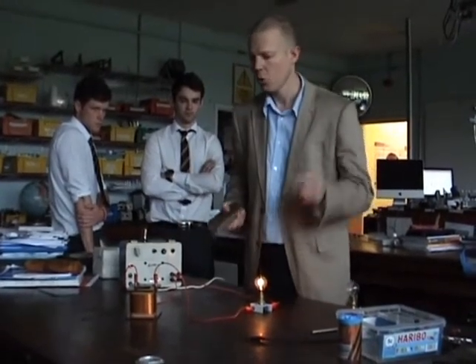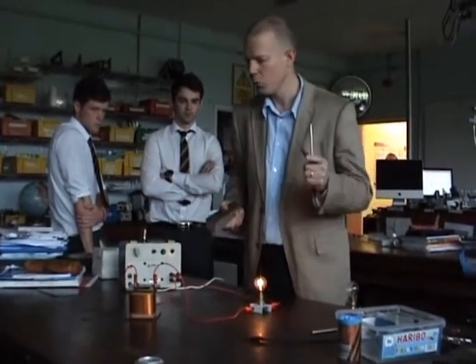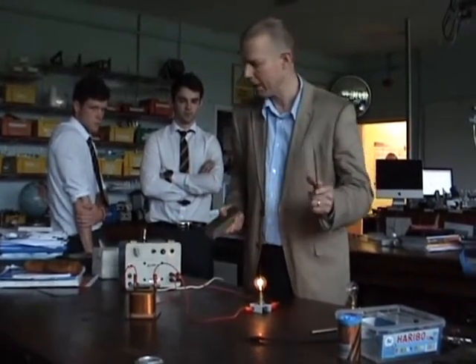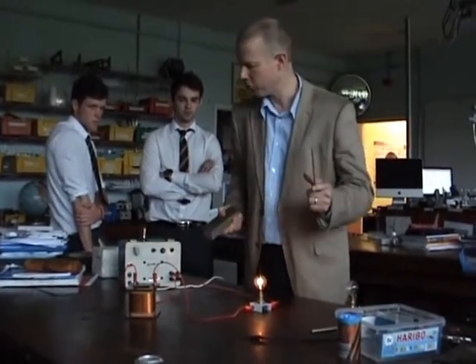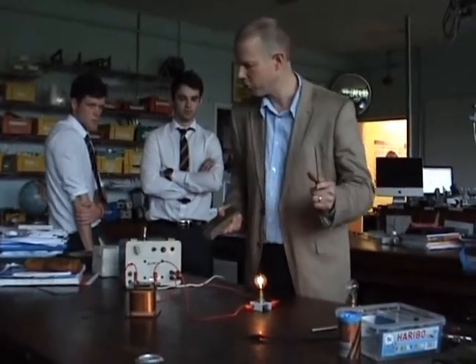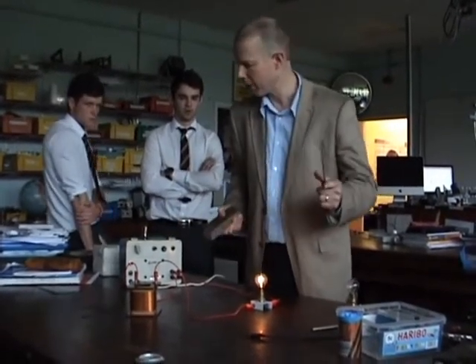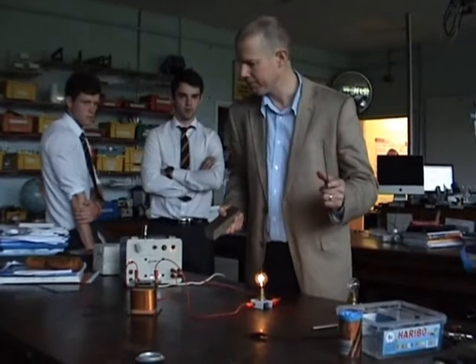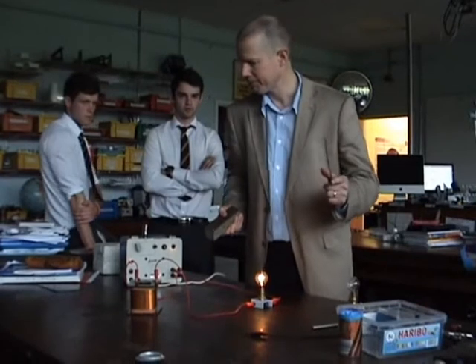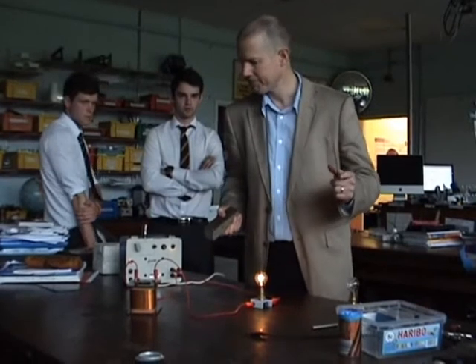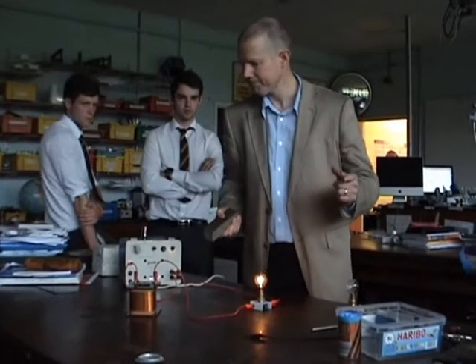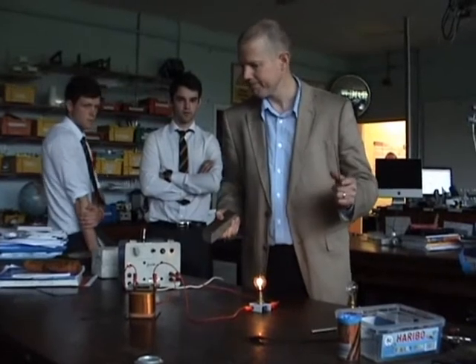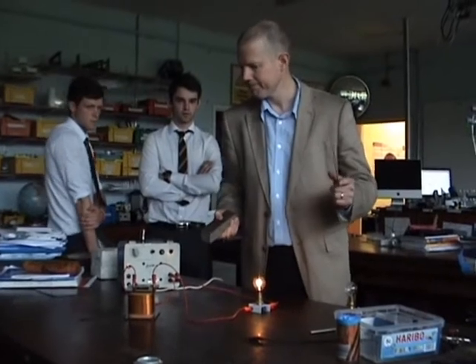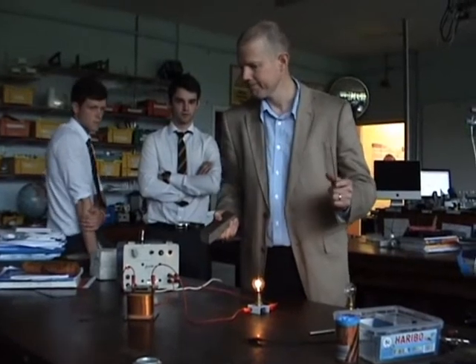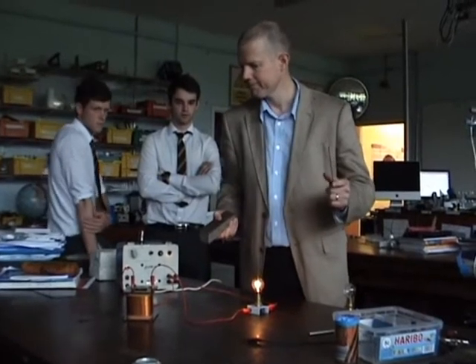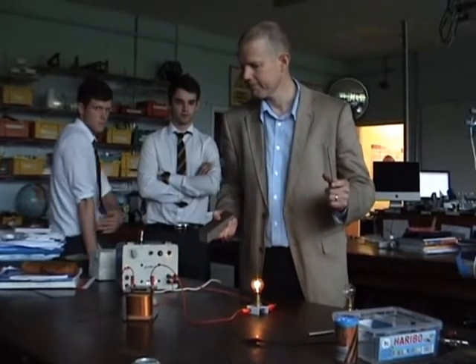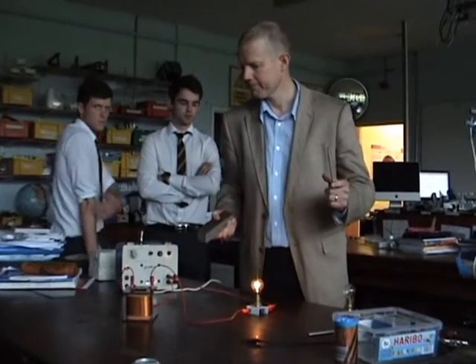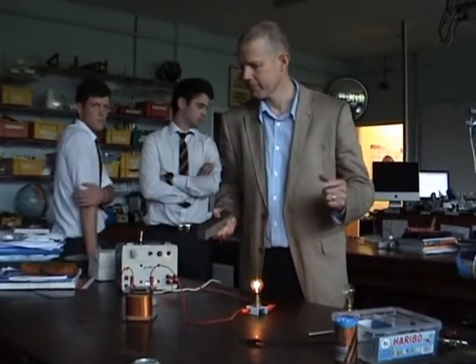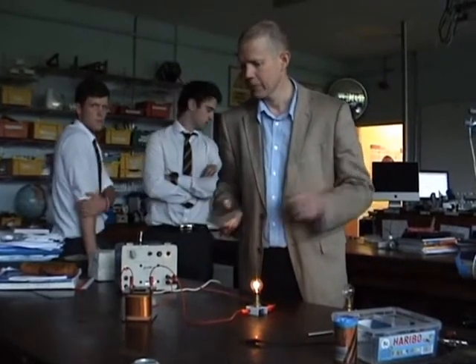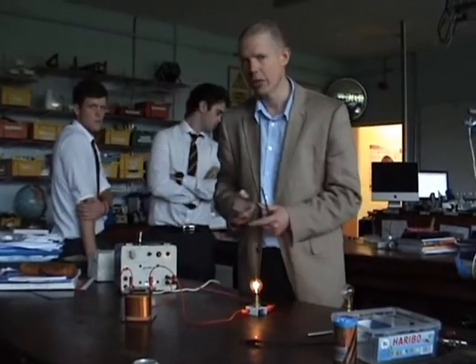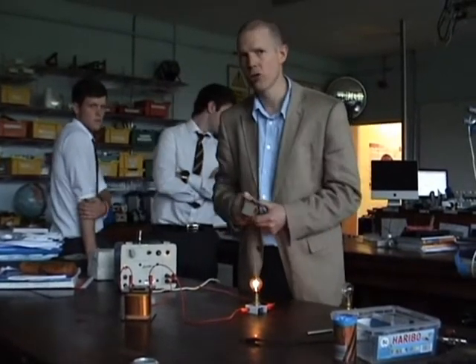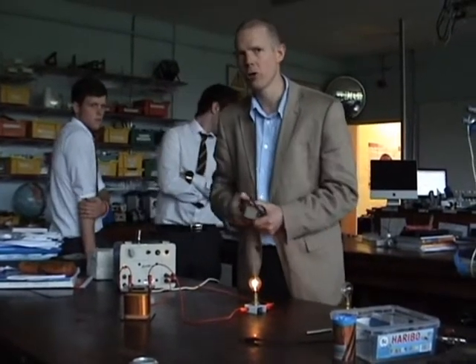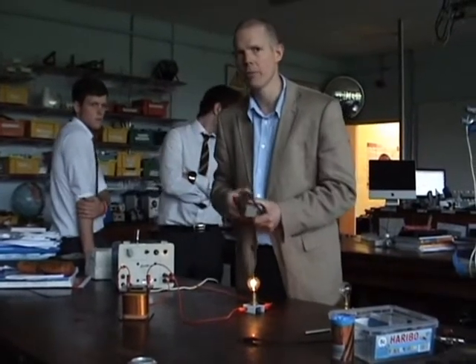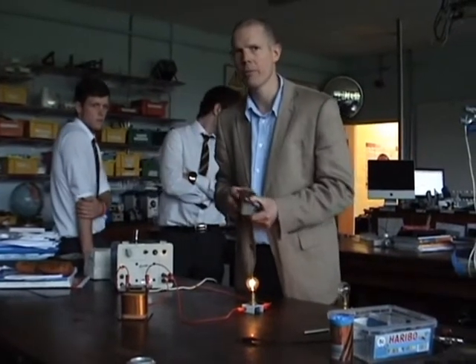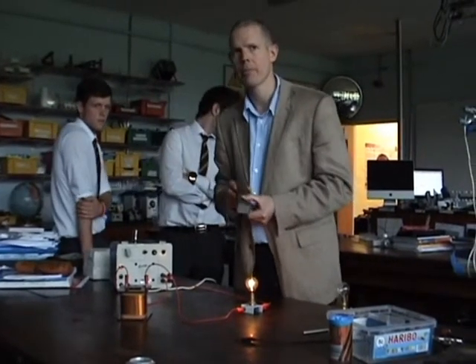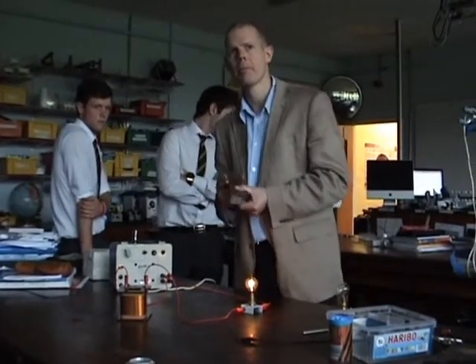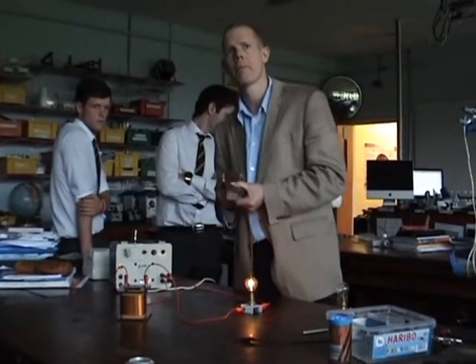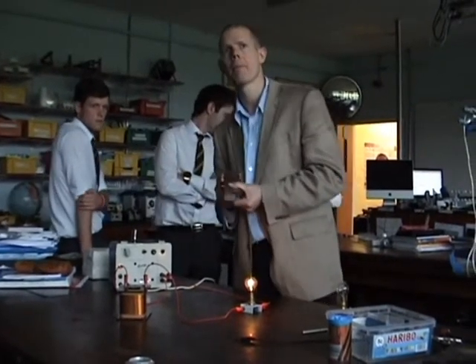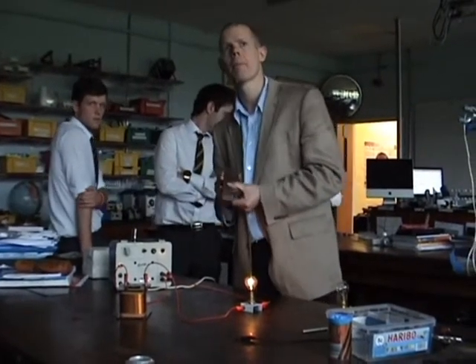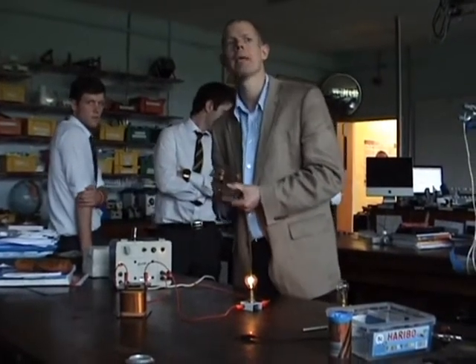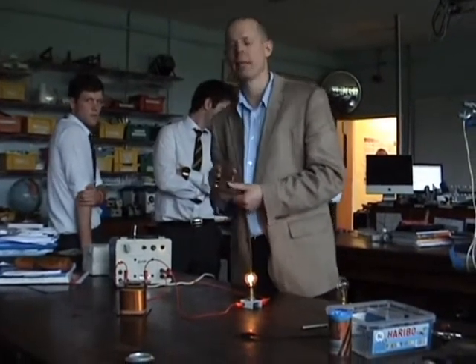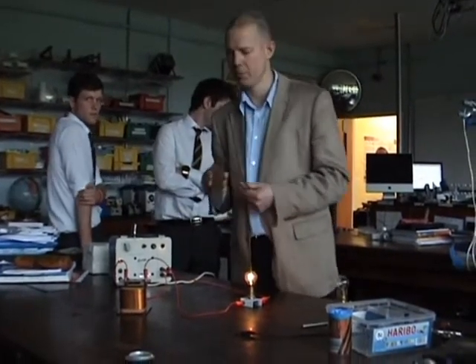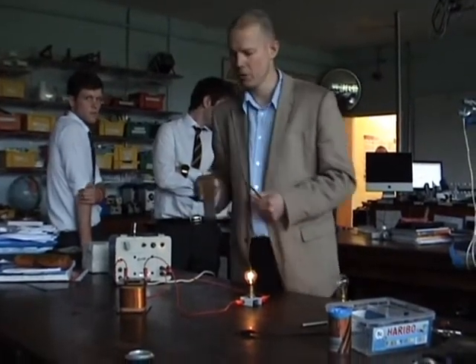So what we've got here is a simple circuit, just a power supply on AC, lighting a light bulb, going to a coil of wire. And all we're going to do is simply dip an iron core into the coil of wire to see what happens. What should happen? The light should get dimmer.